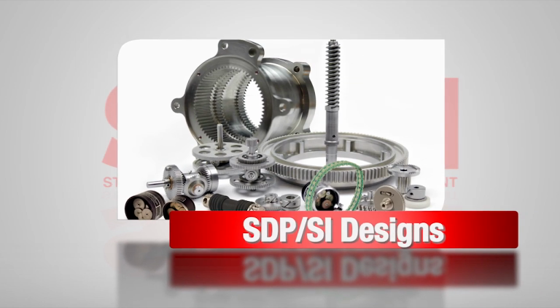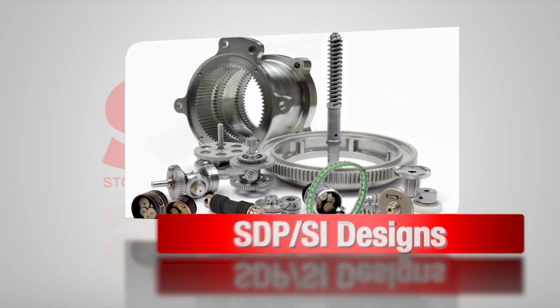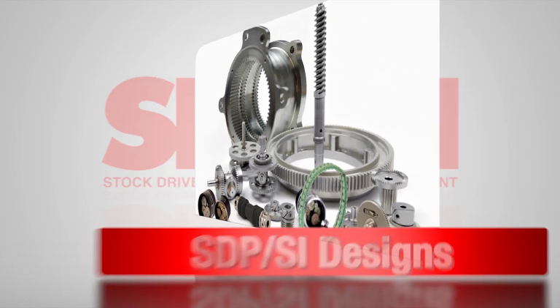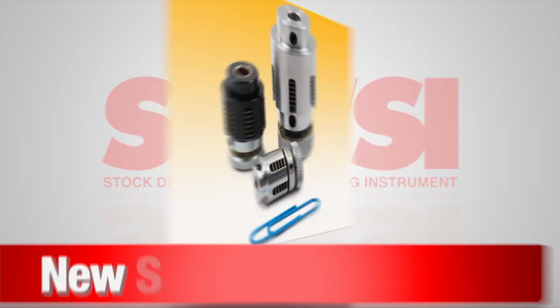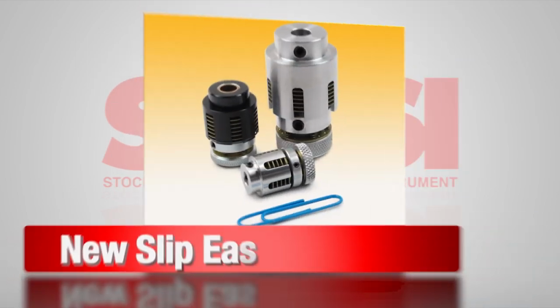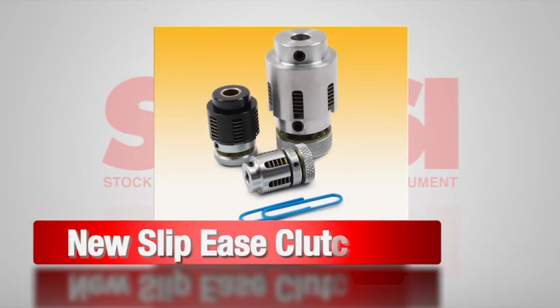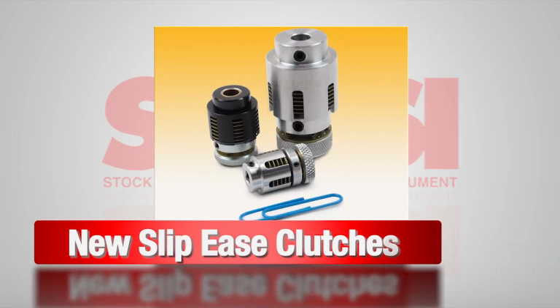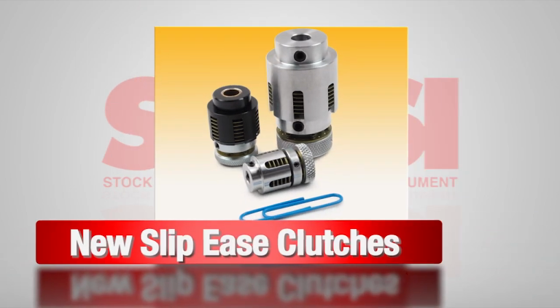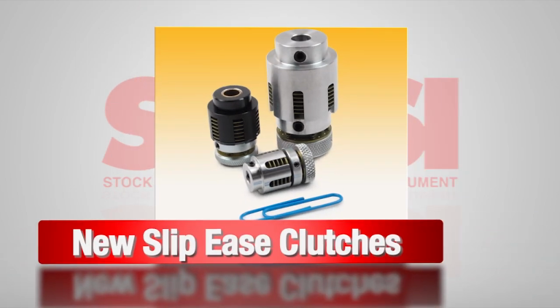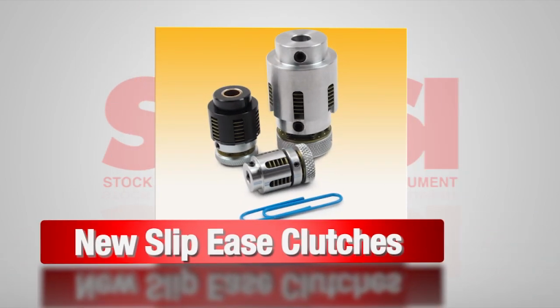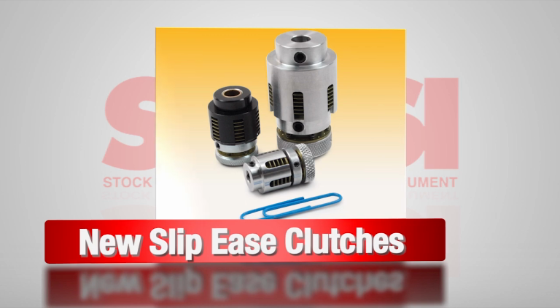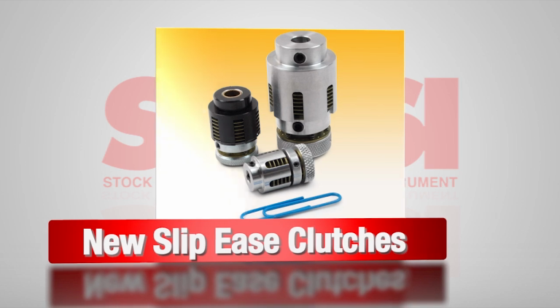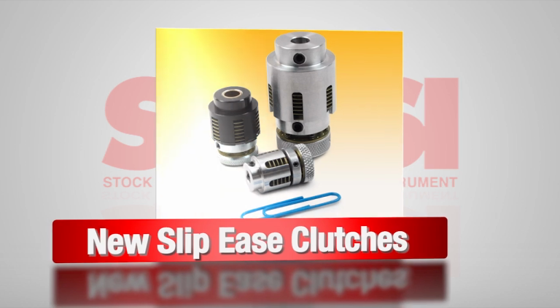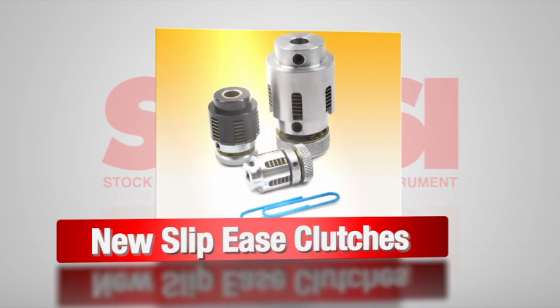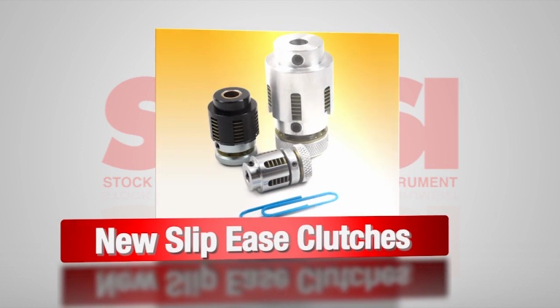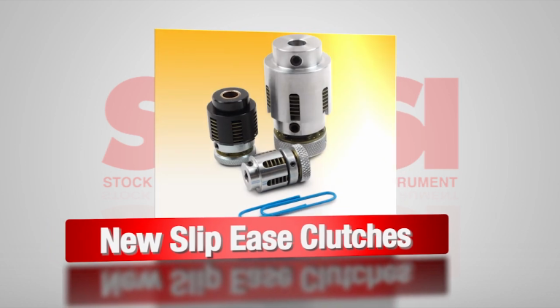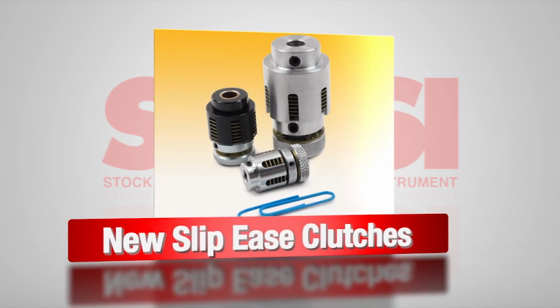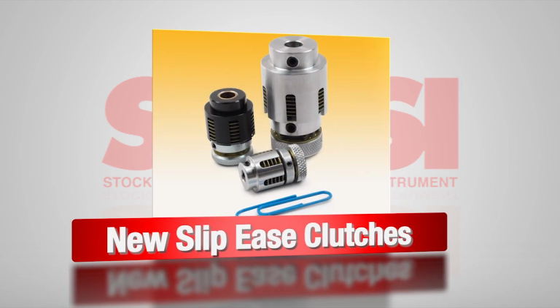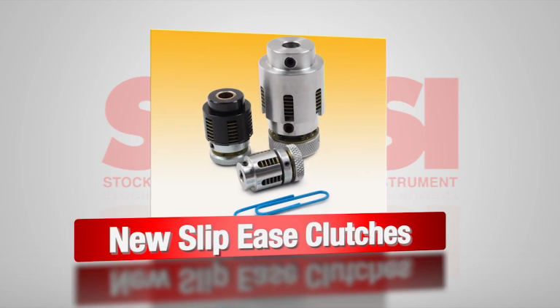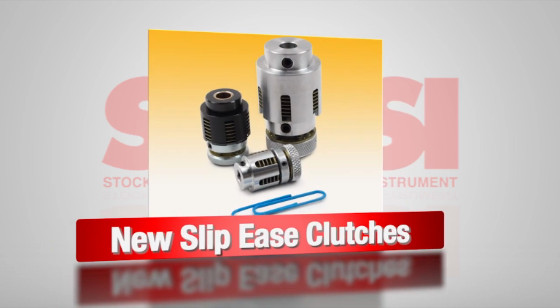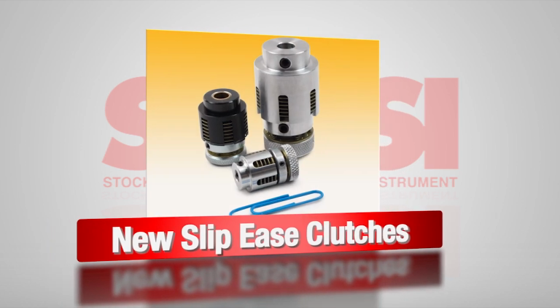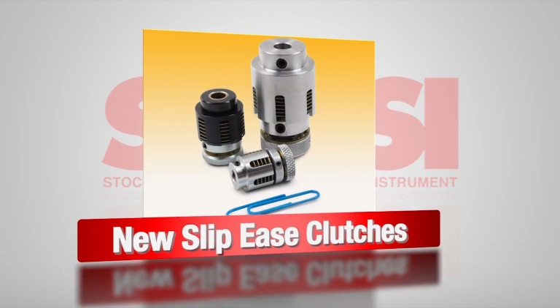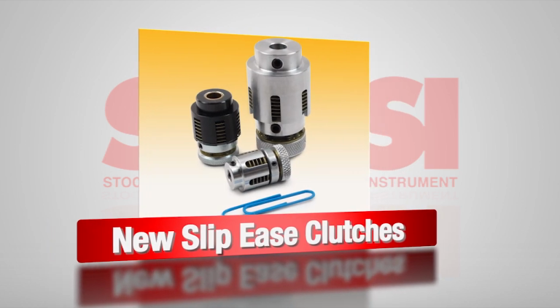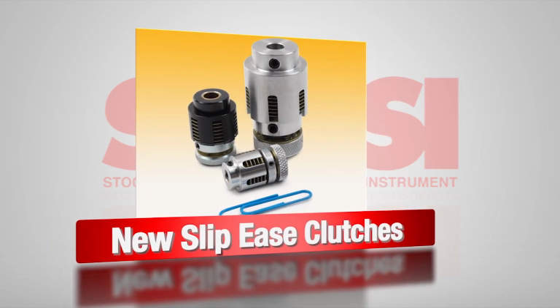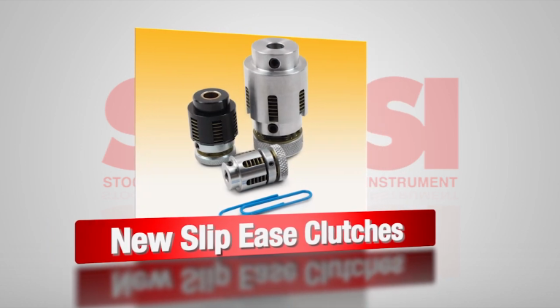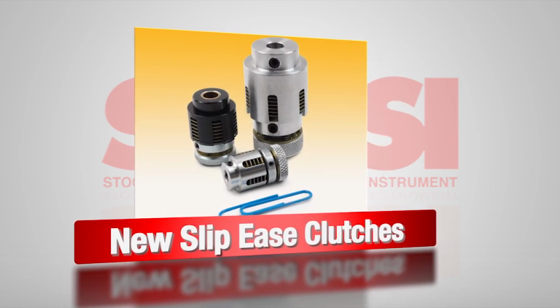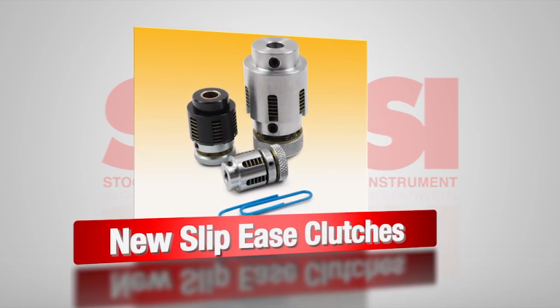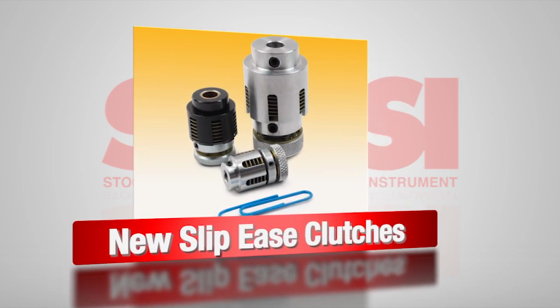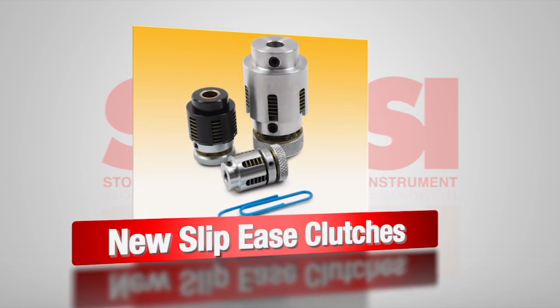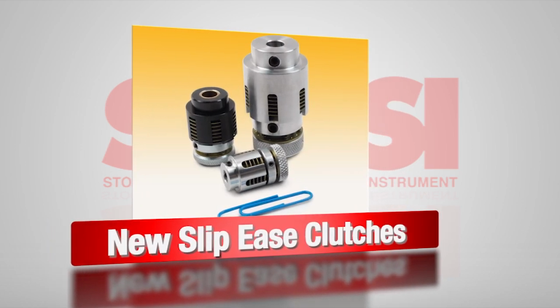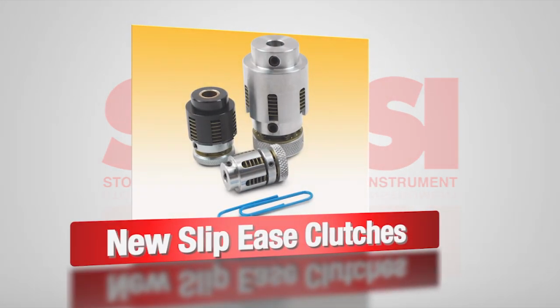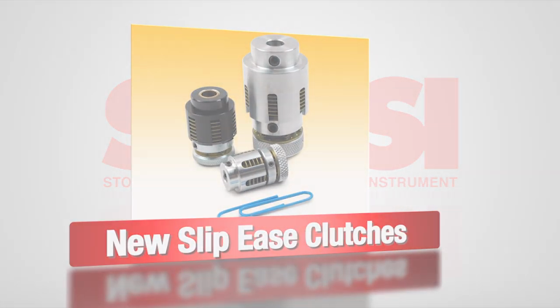New slip-ease clutches feature an all-mechanical design that makes them a low-cost alternative to electromechanical types.